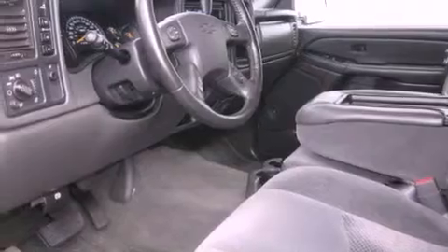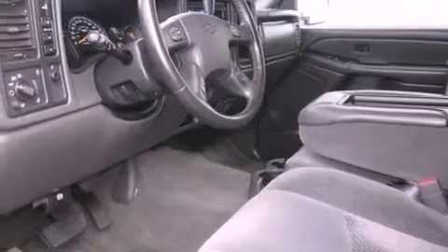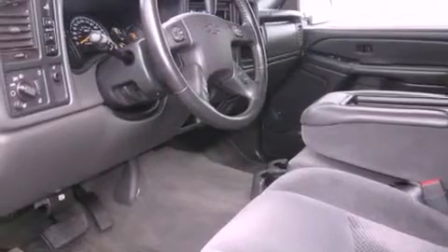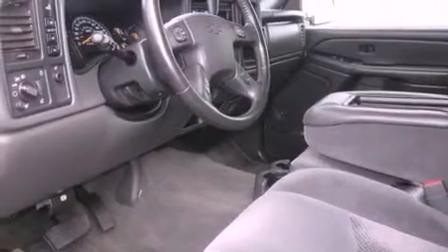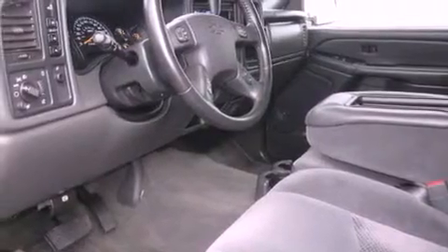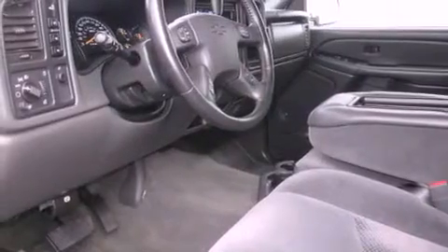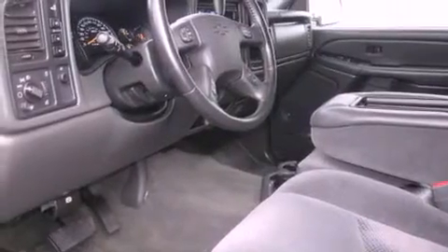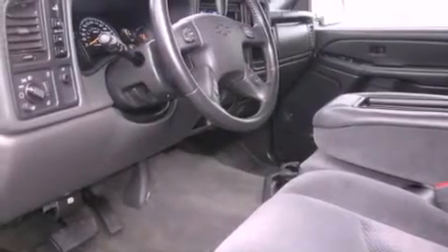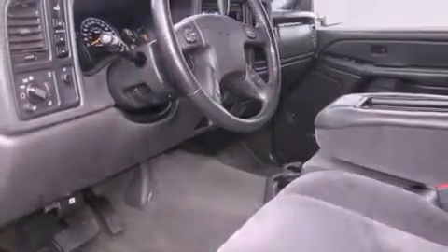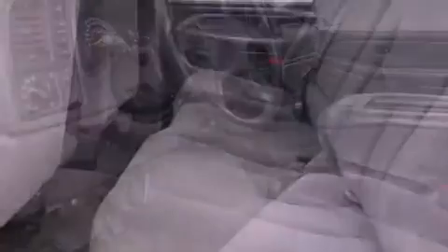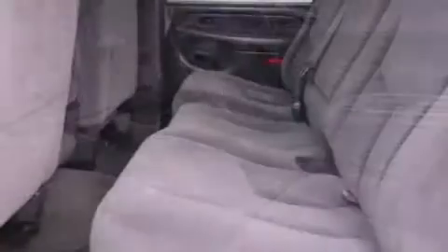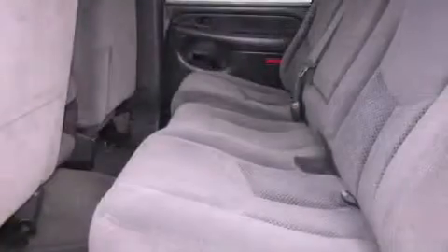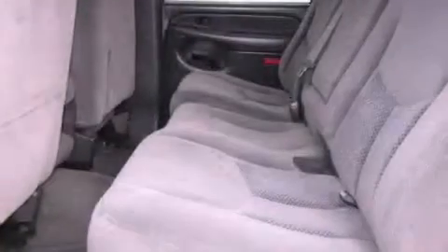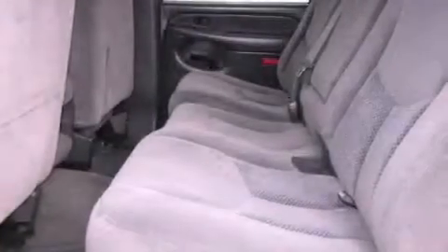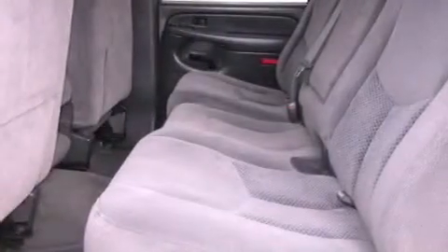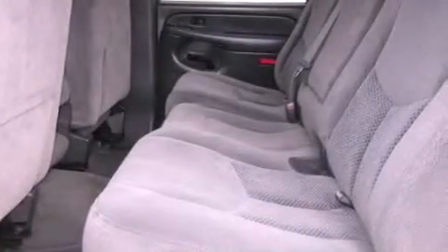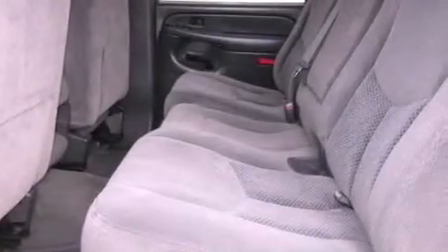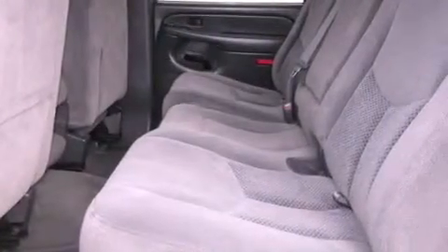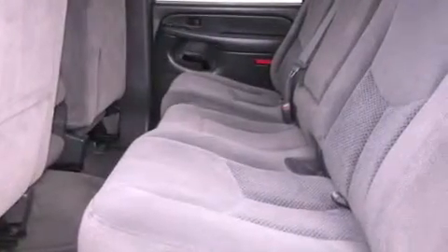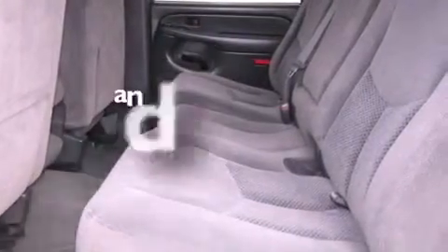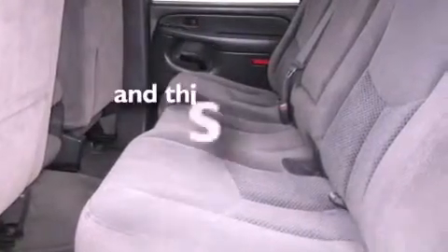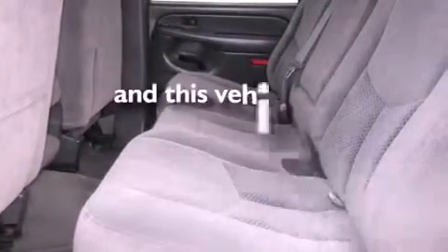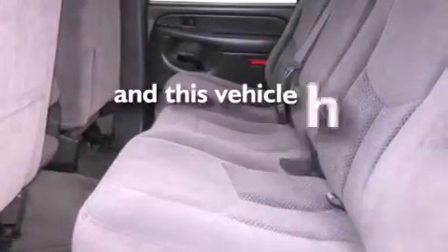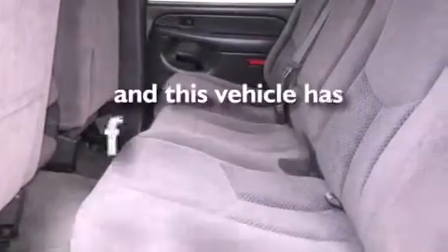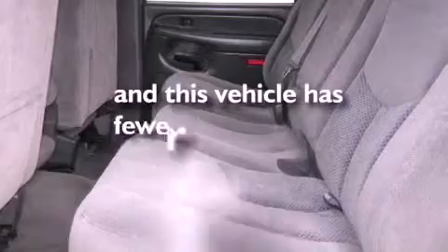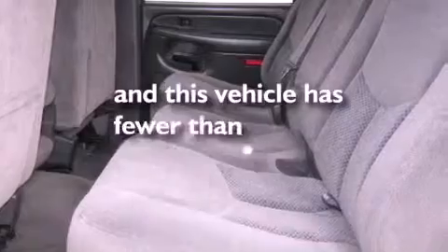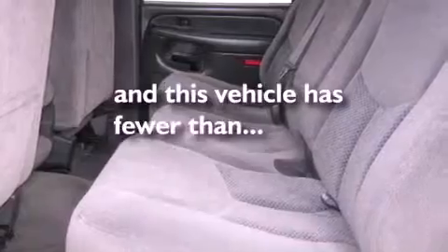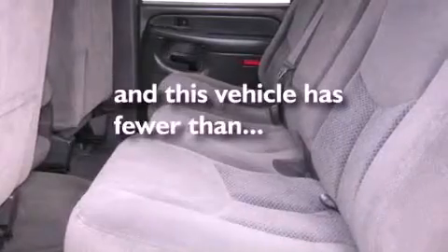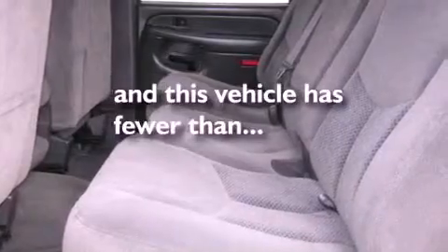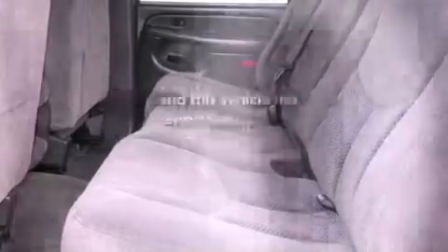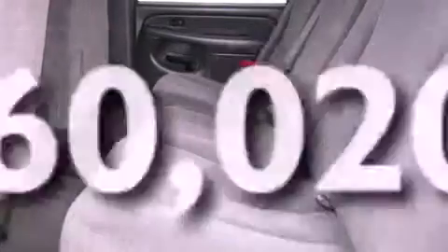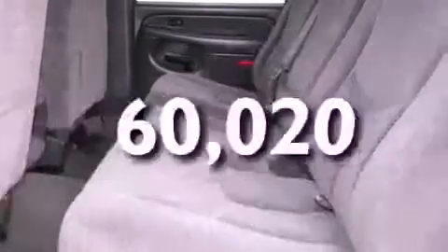It also features an anti-lock braking system, steering wheel mounting controls, and this vehicle has fewer than 61,000 miles on the odometer.